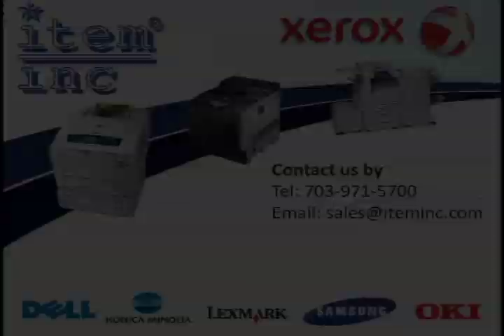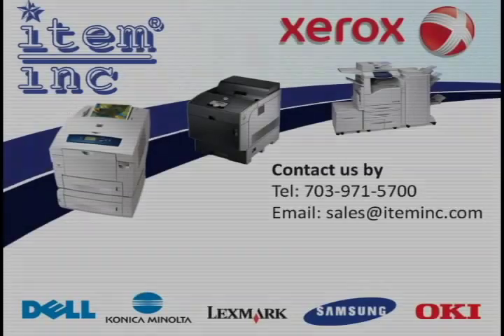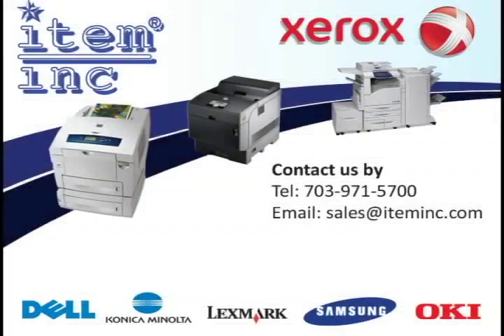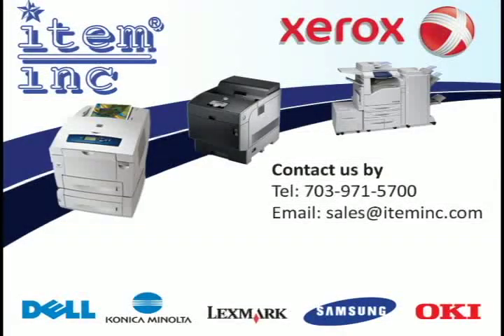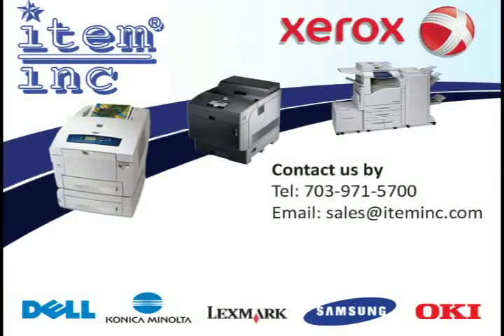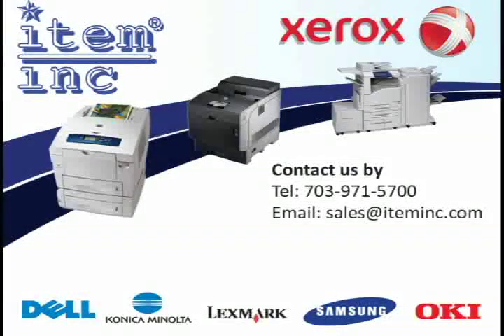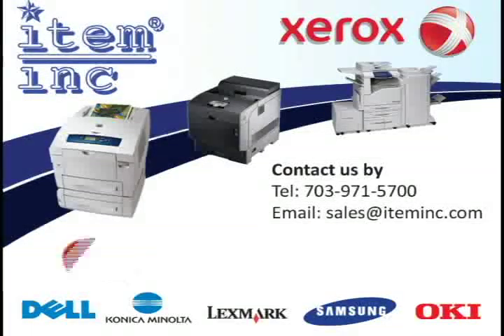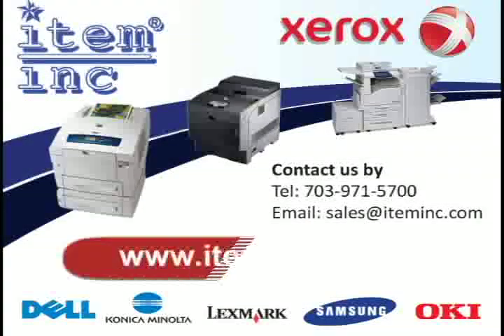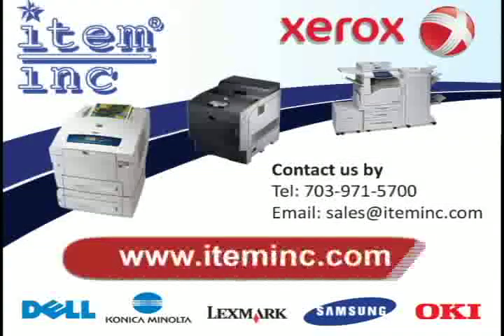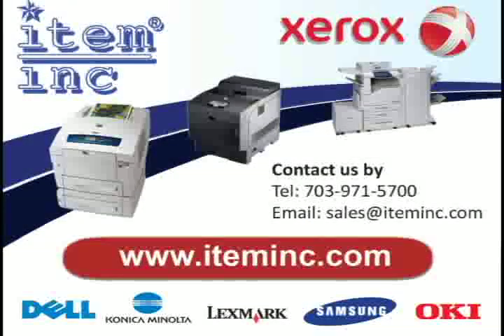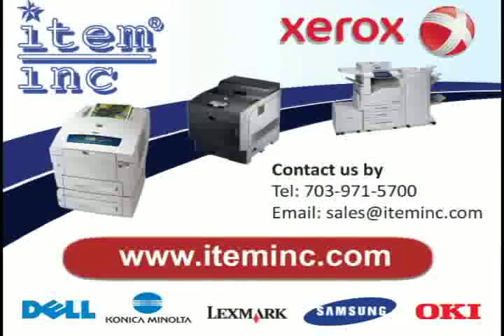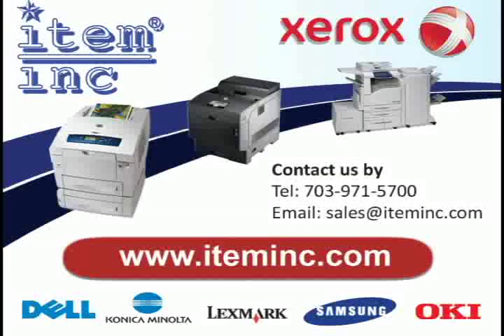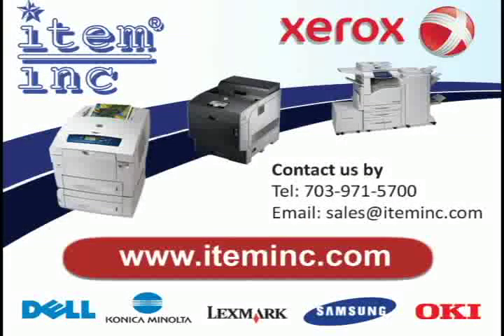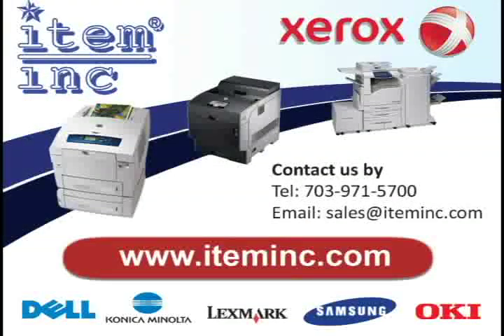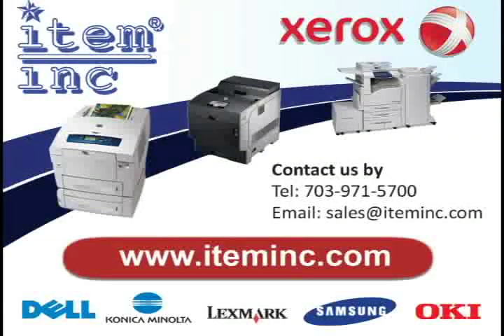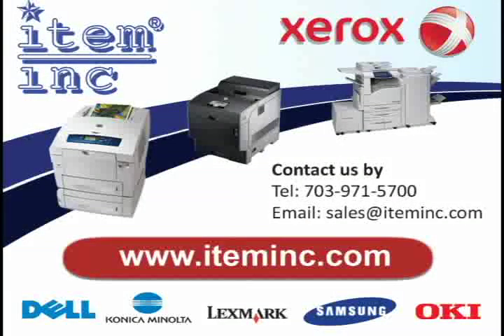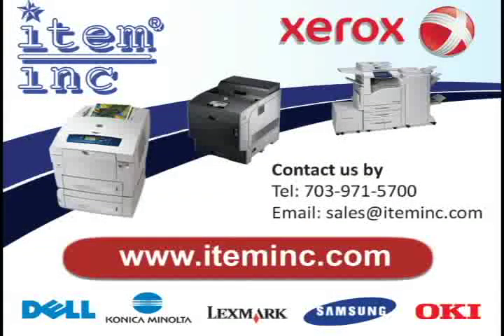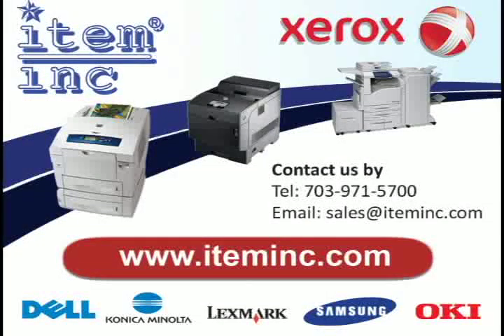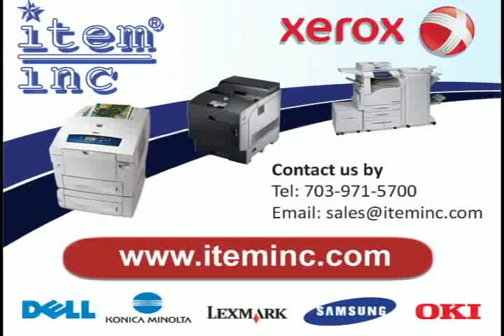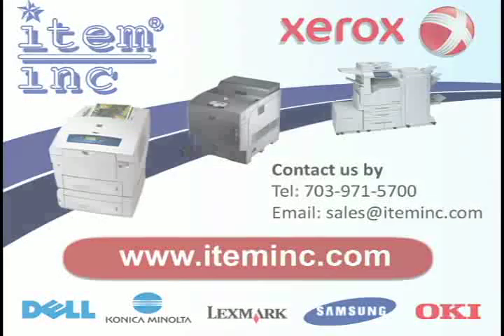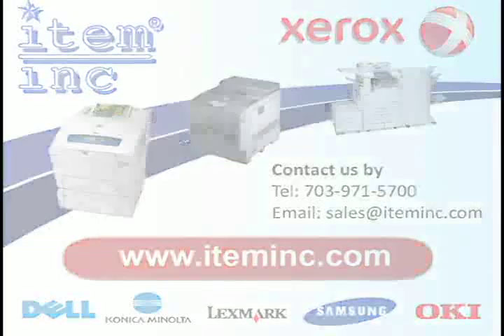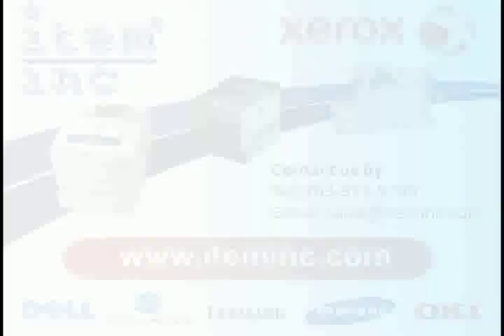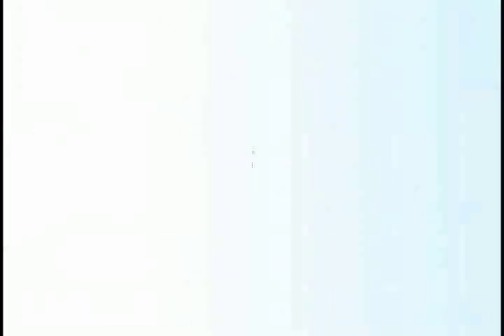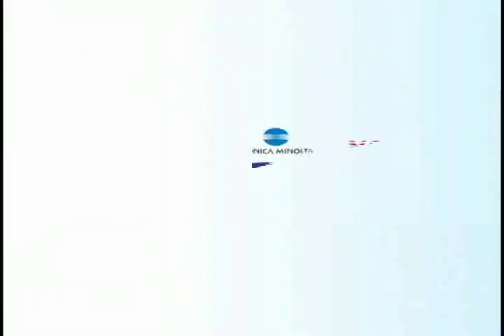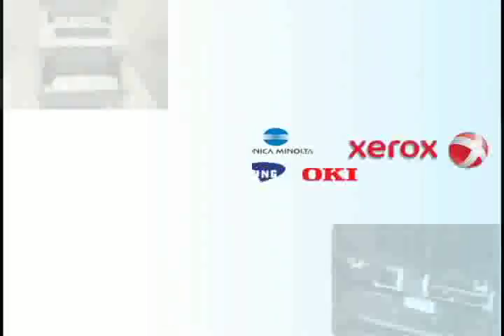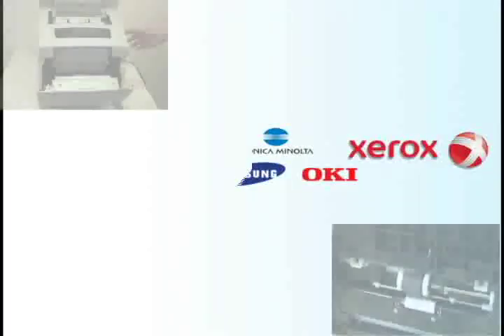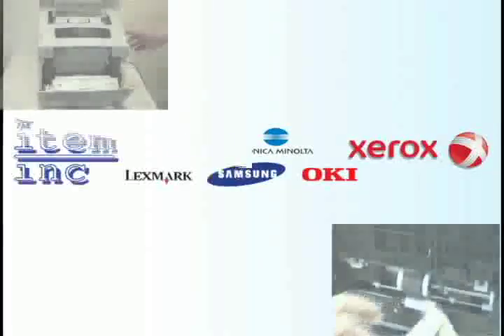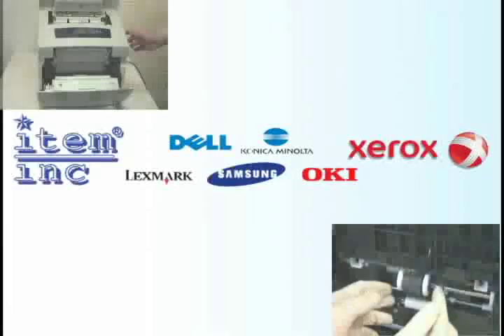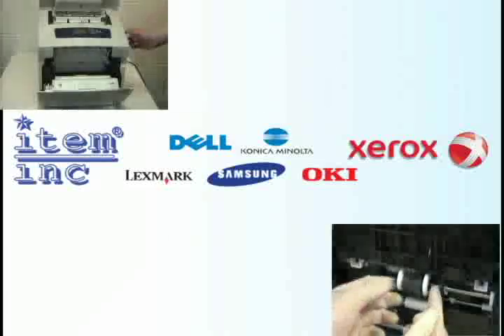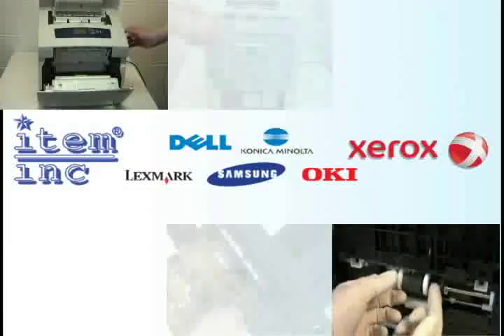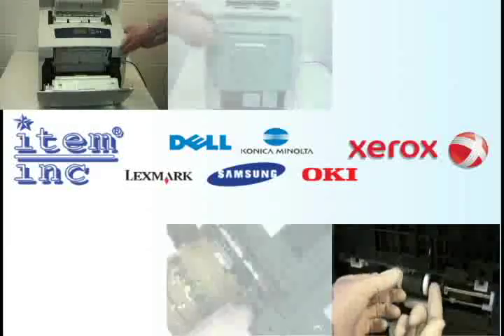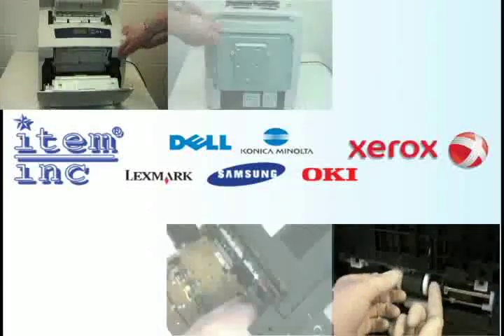Welcome to another ItemInc video tutorial. If you depend on your printer, depend on us.